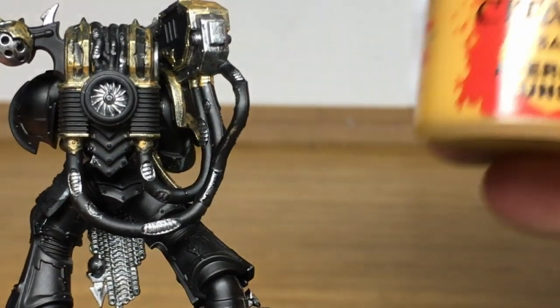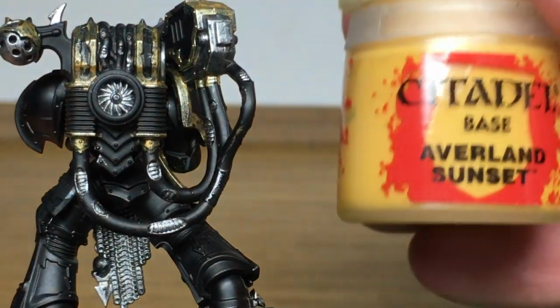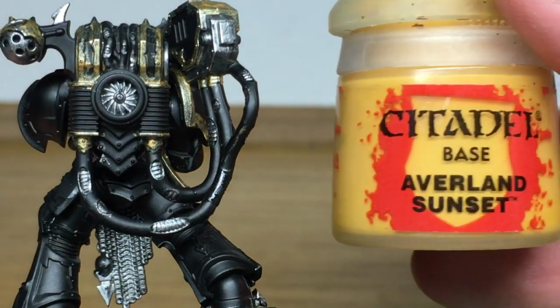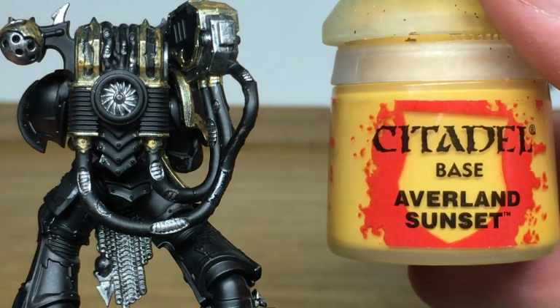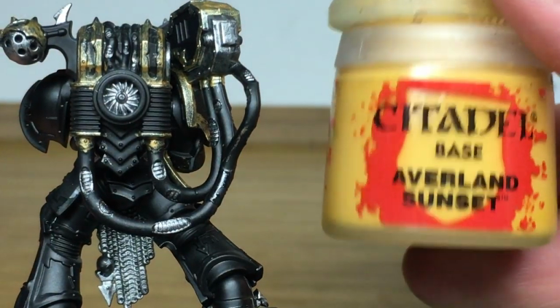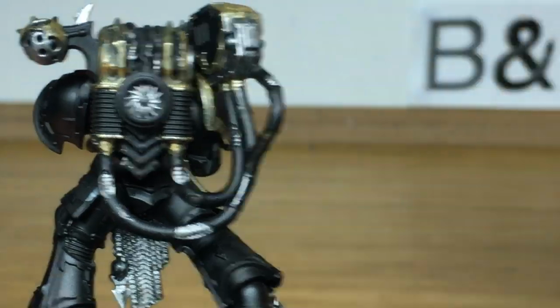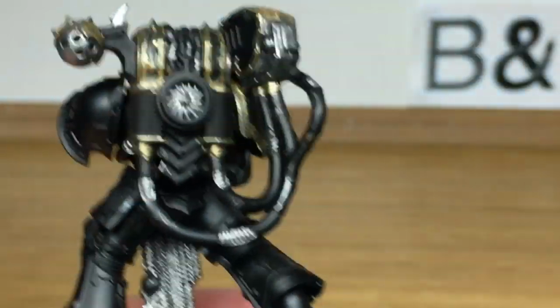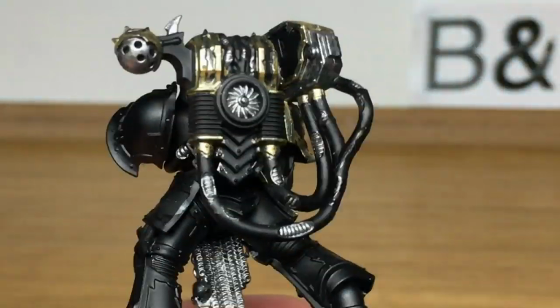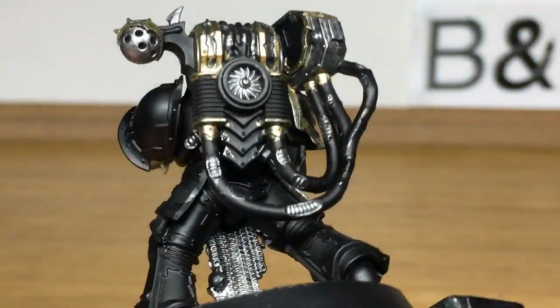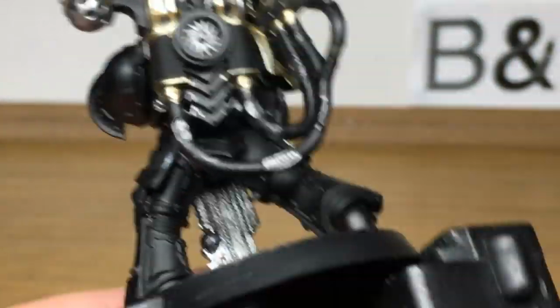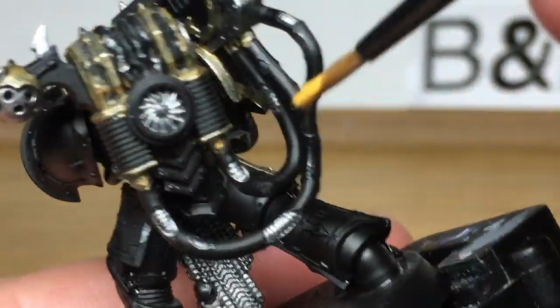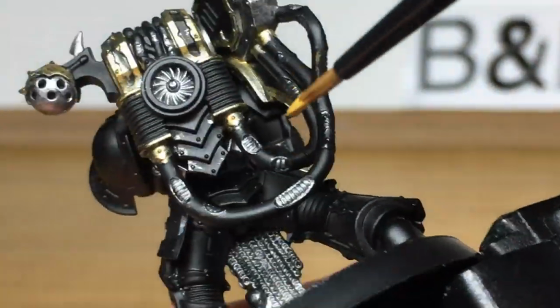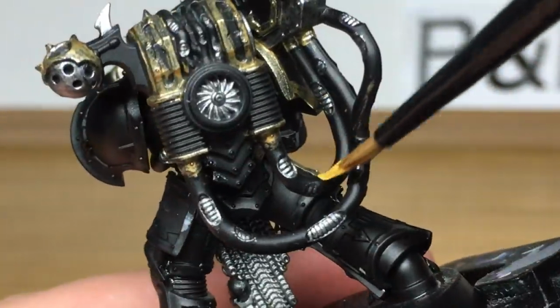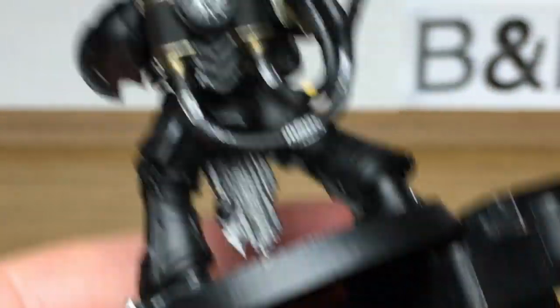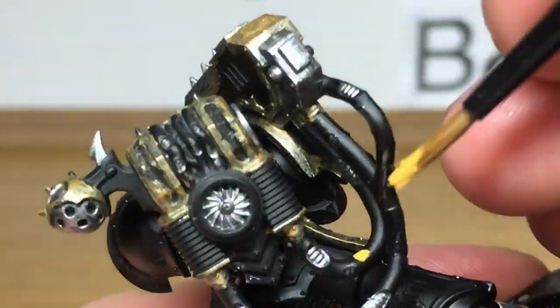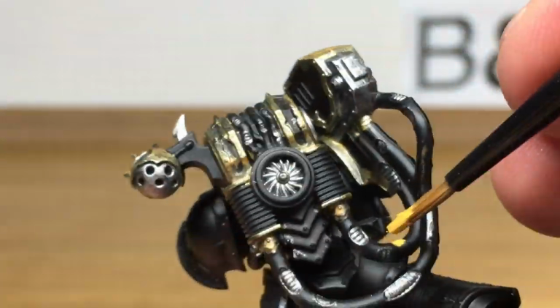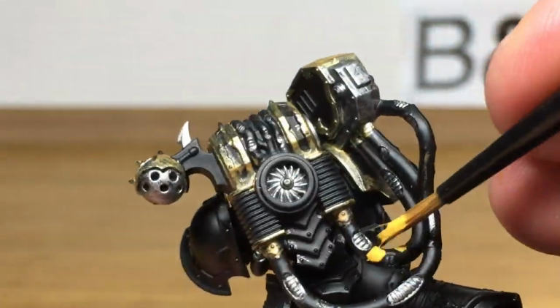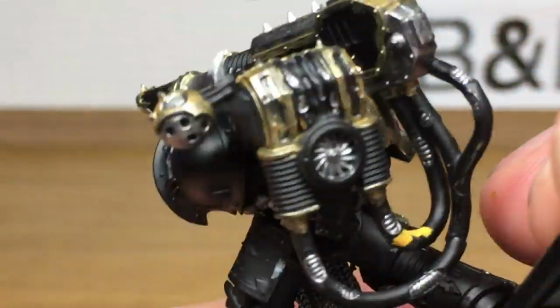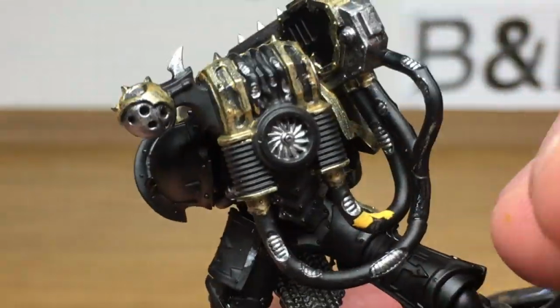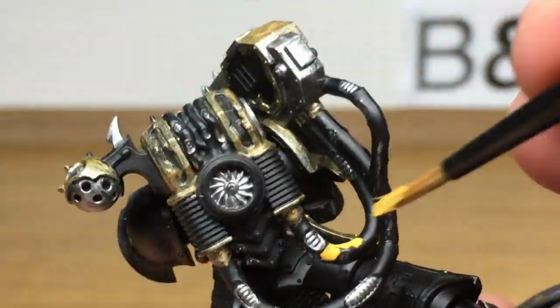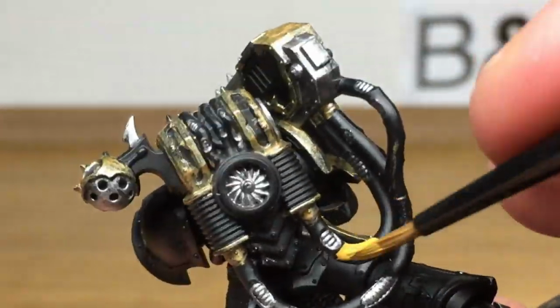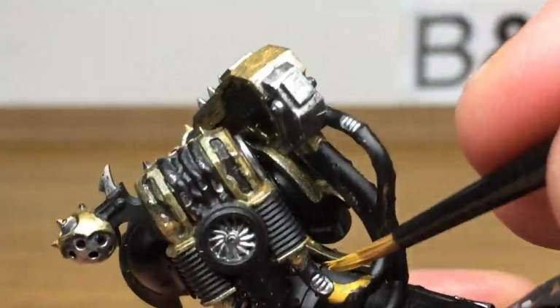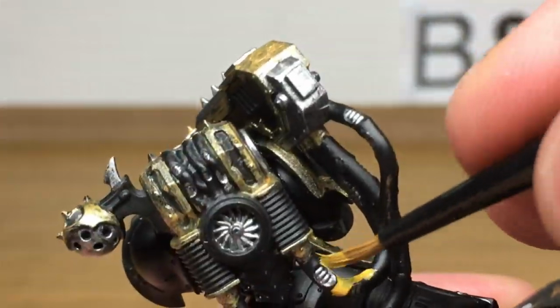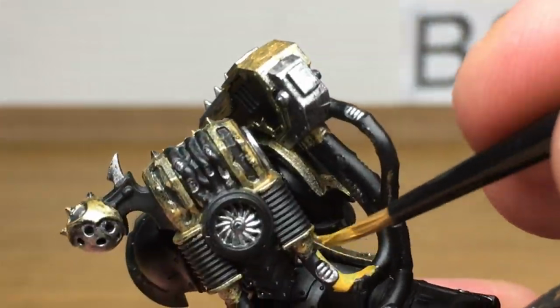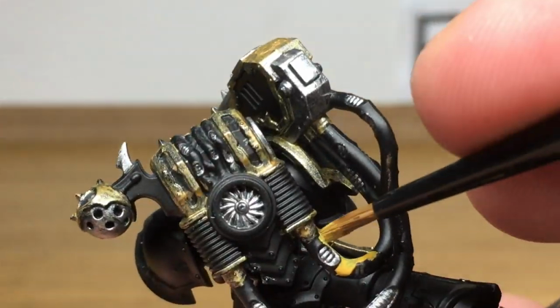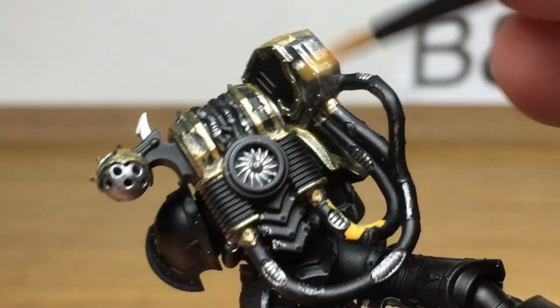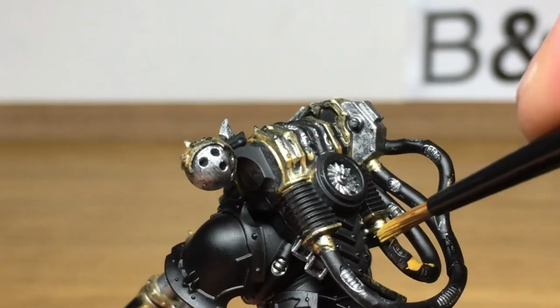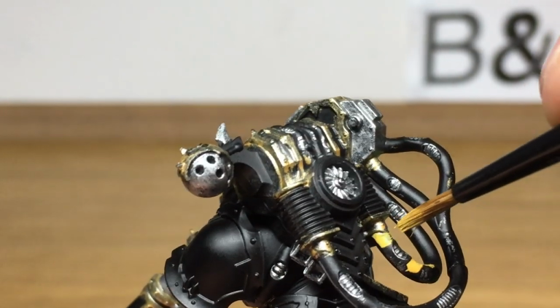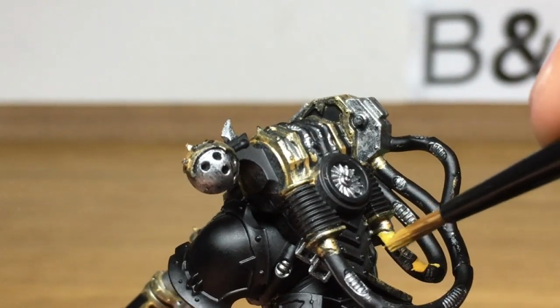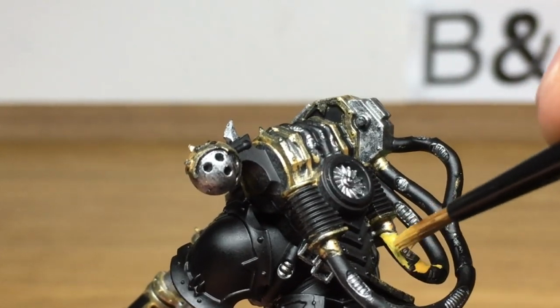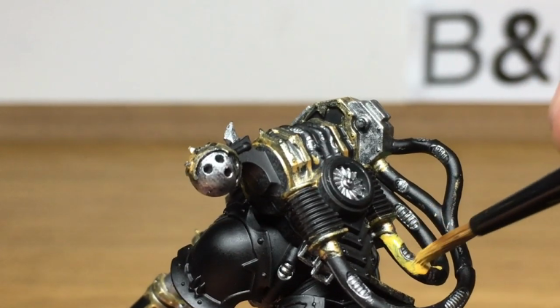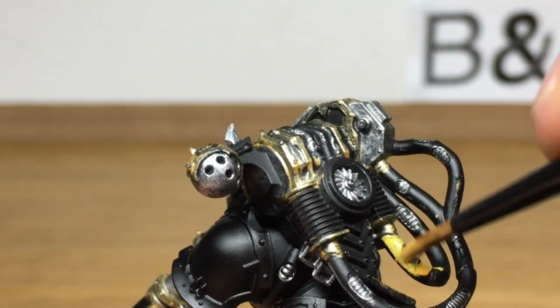Next up it's just going to be Citadel Averland Sunset. We're going to be using this on one of the tubes because we're going to do the yellow and black stripes, which Space Marines seem so fond of.